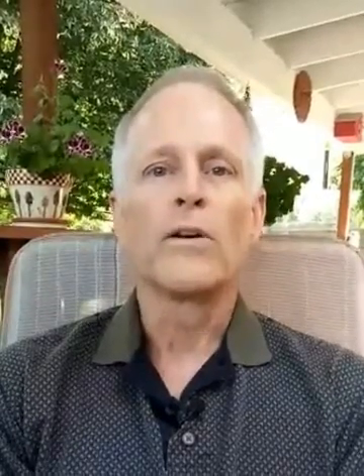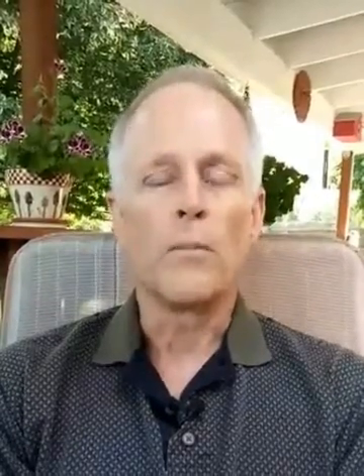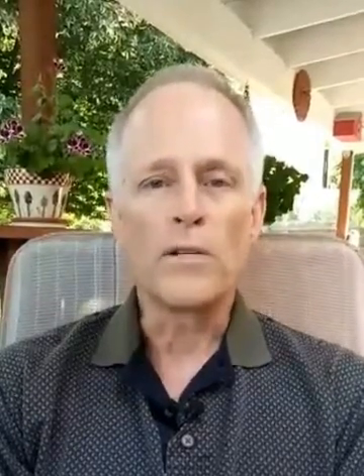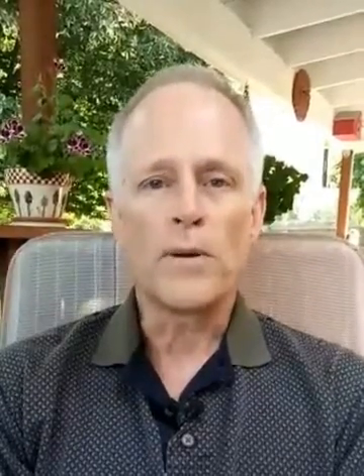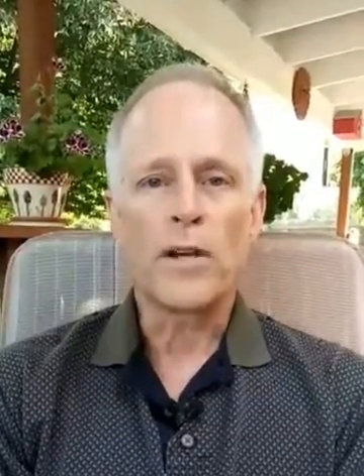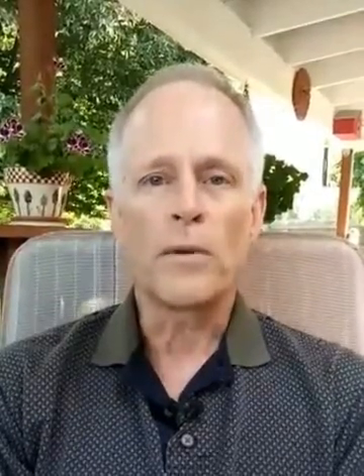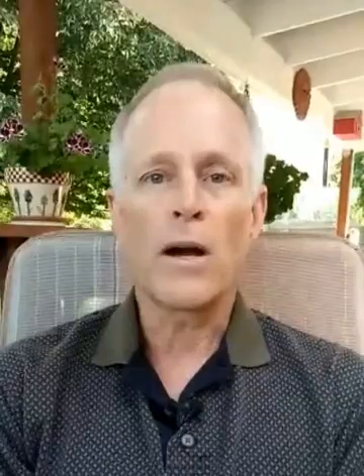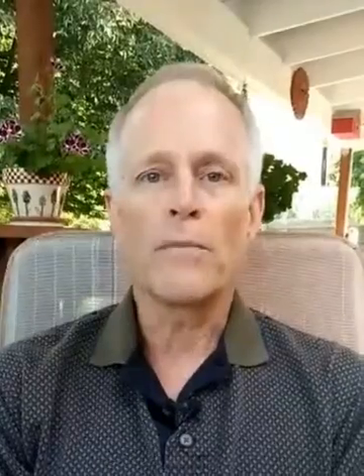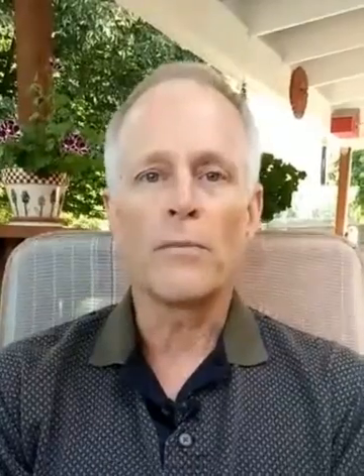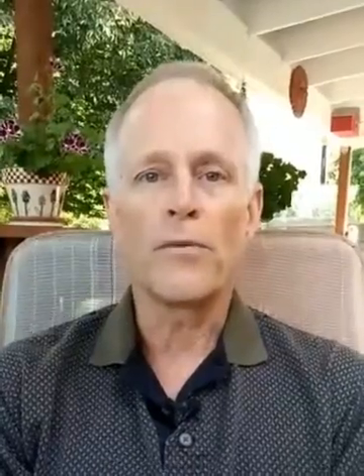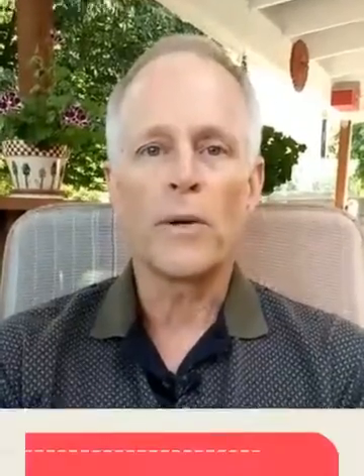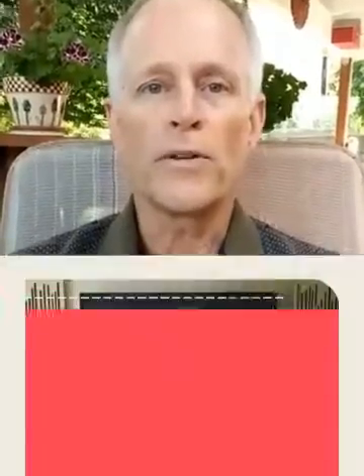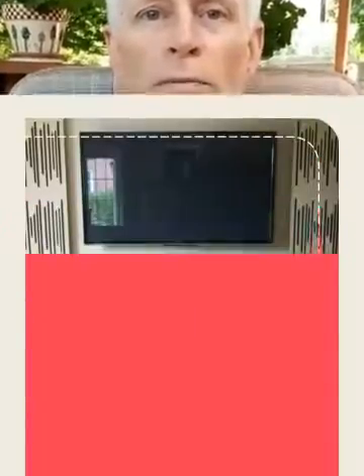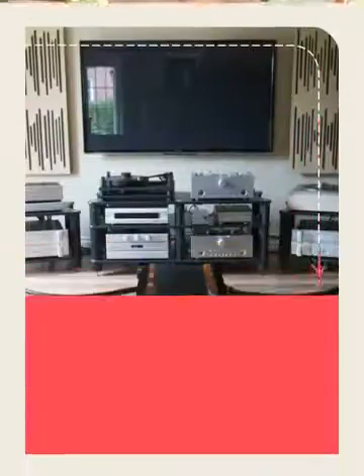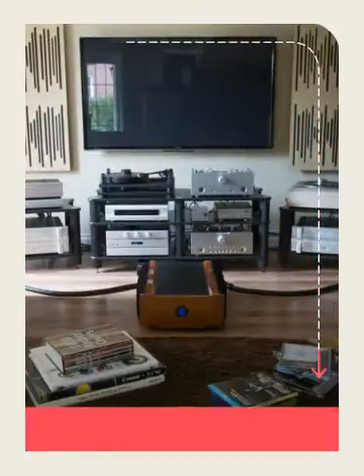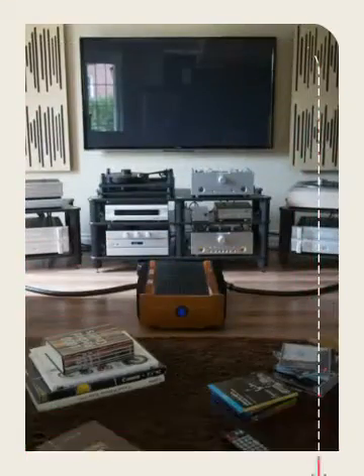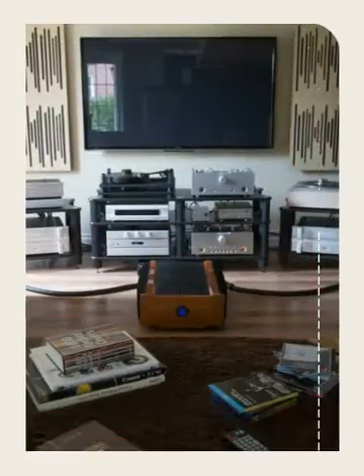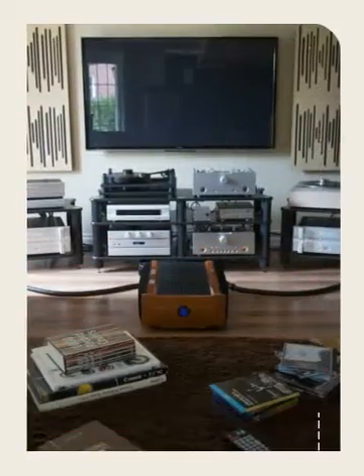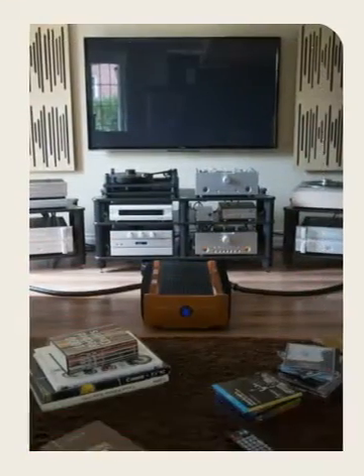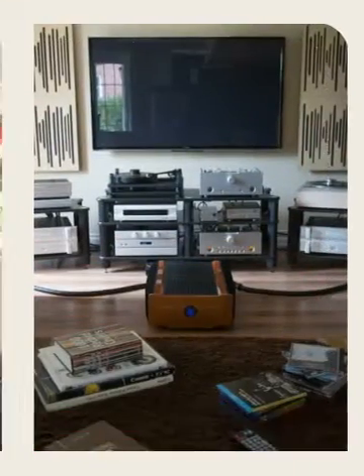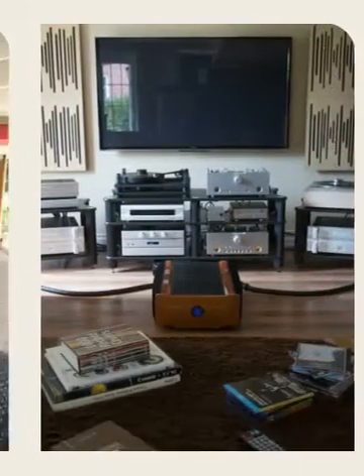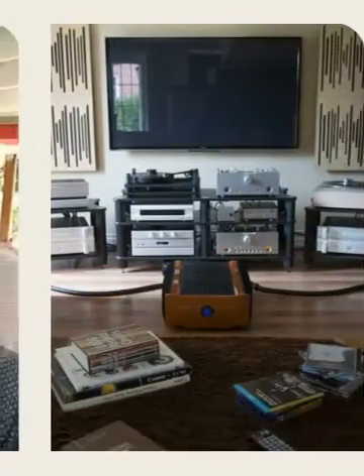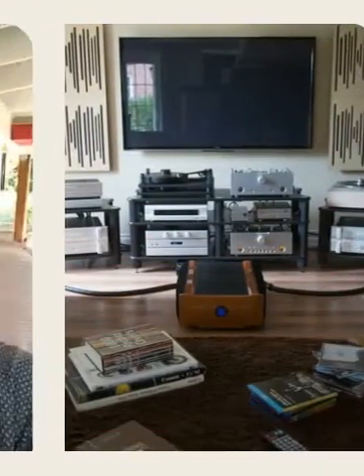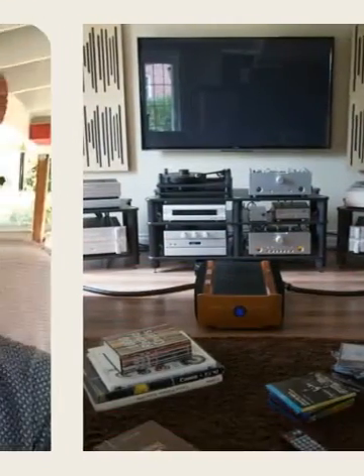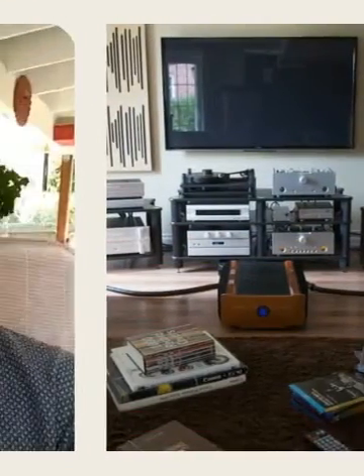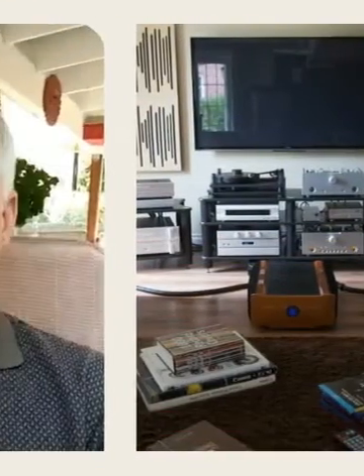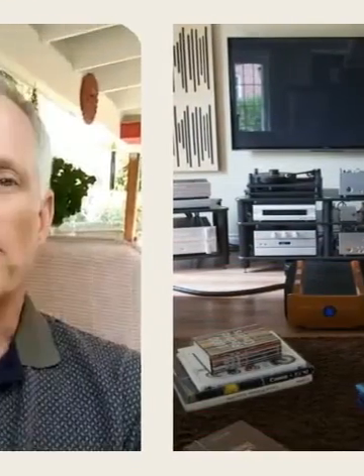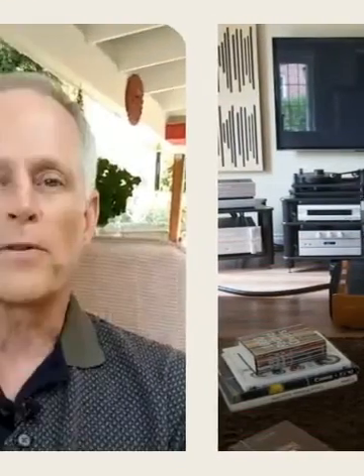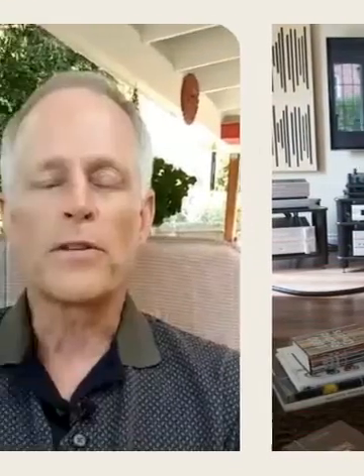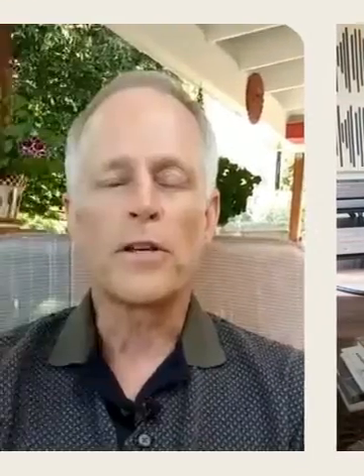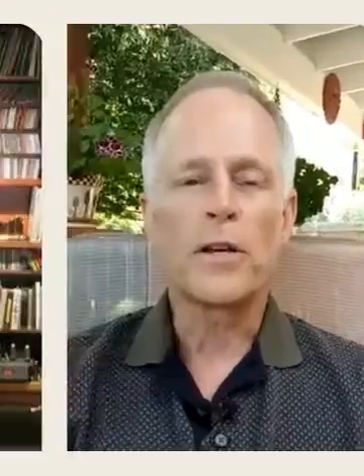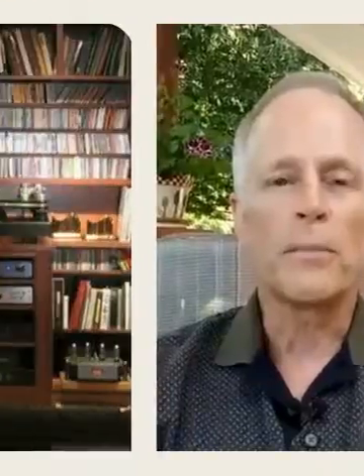Go to MySpeakerSetup.com for more information. Thank you.